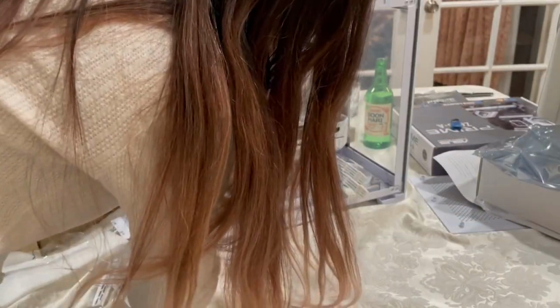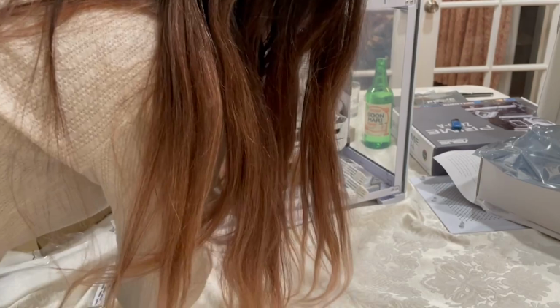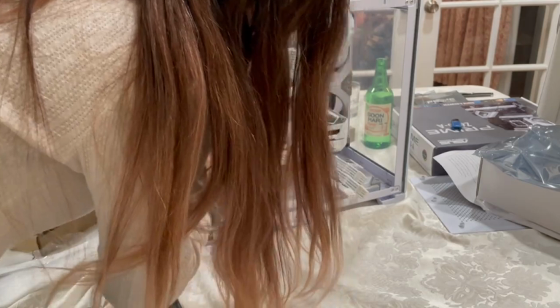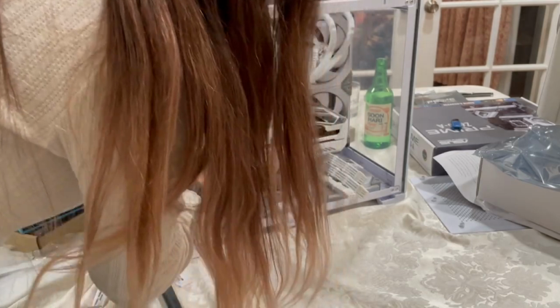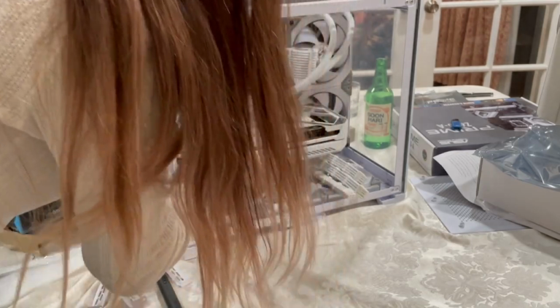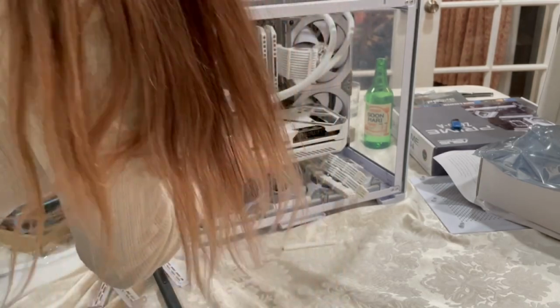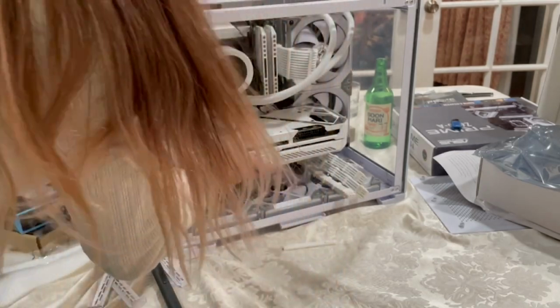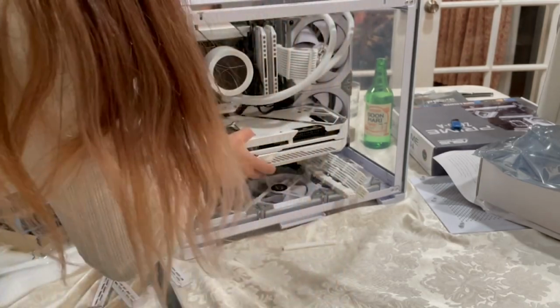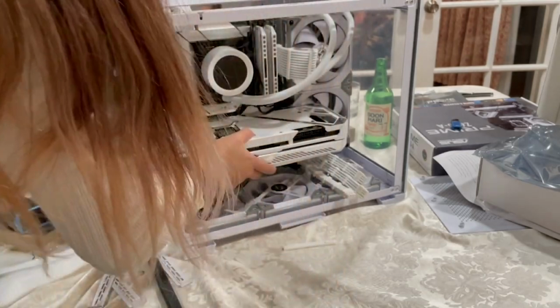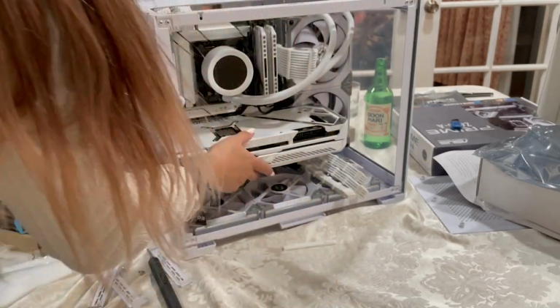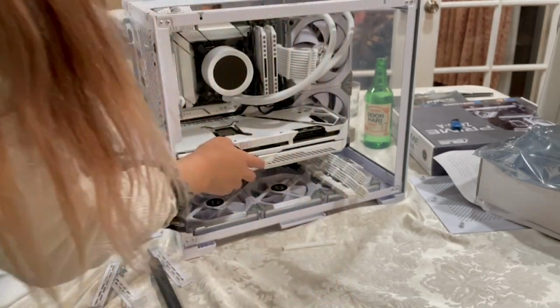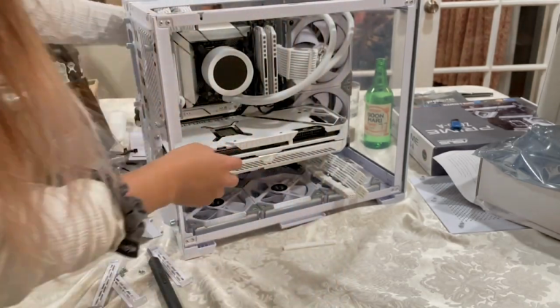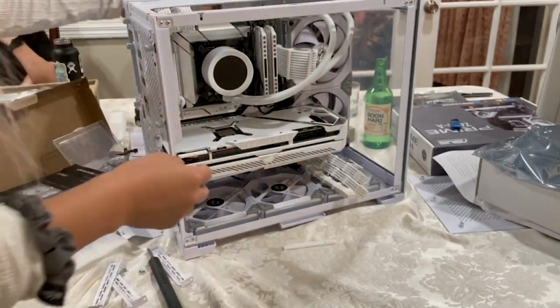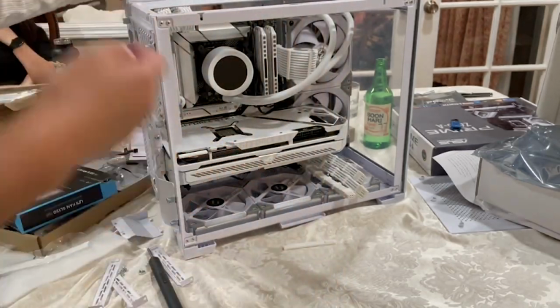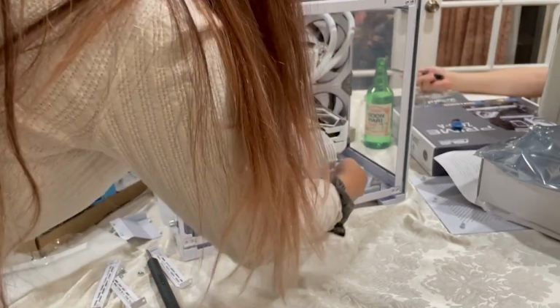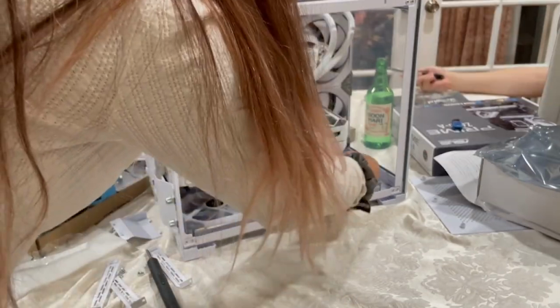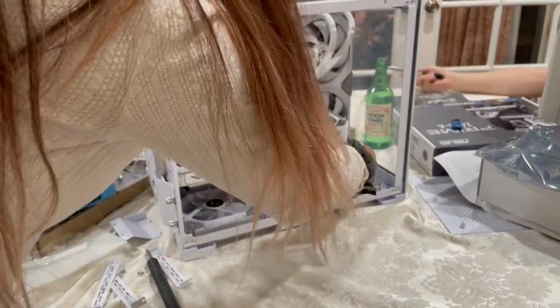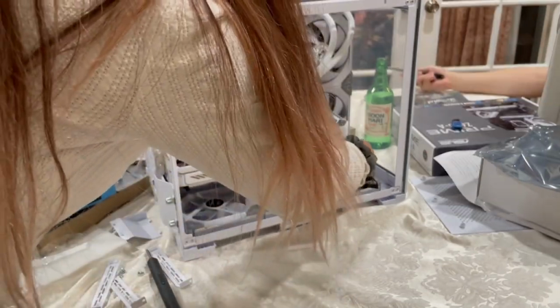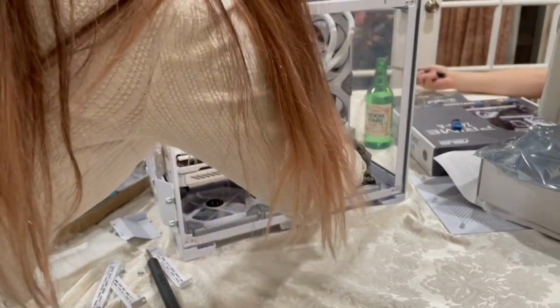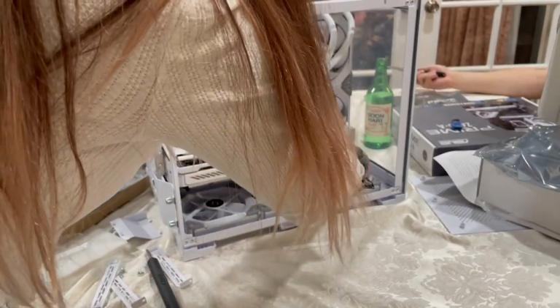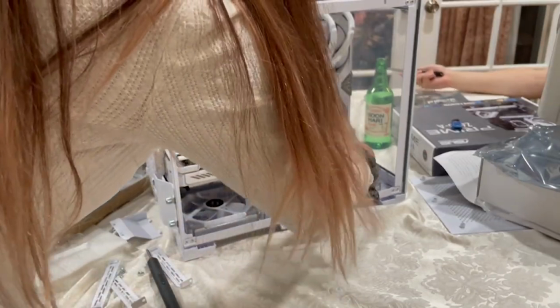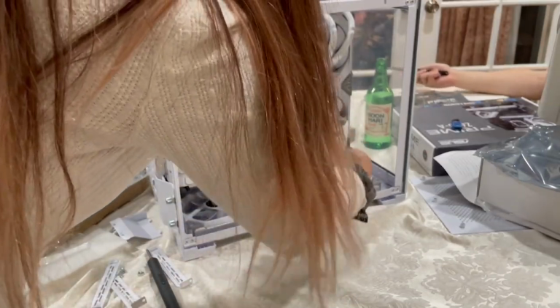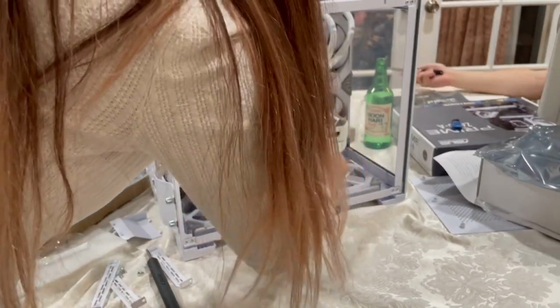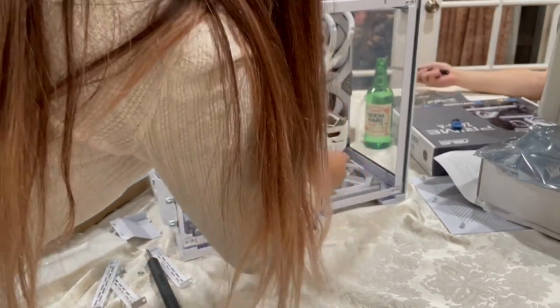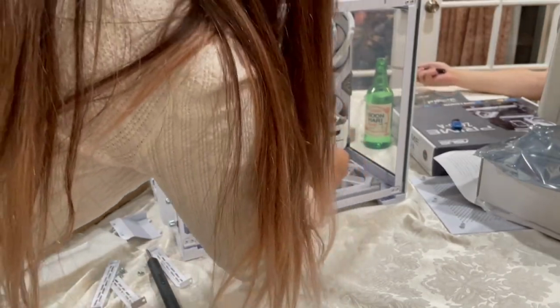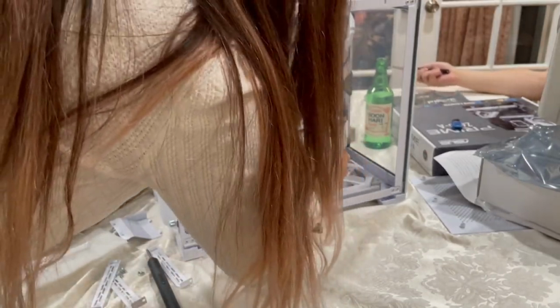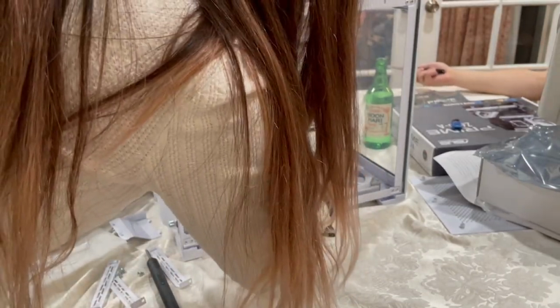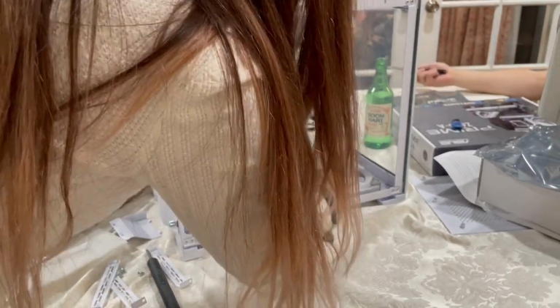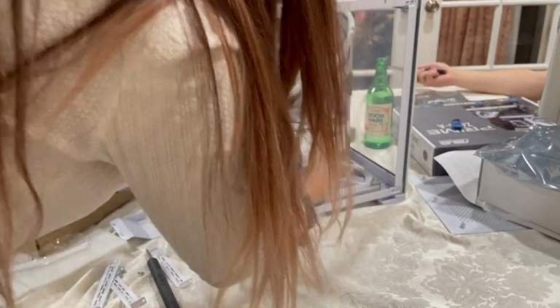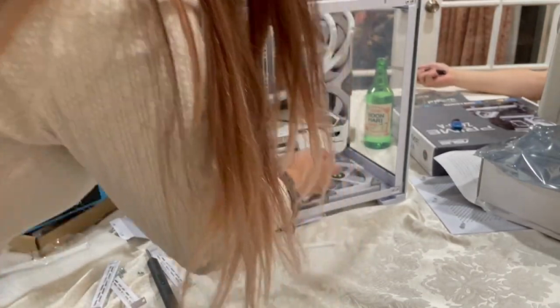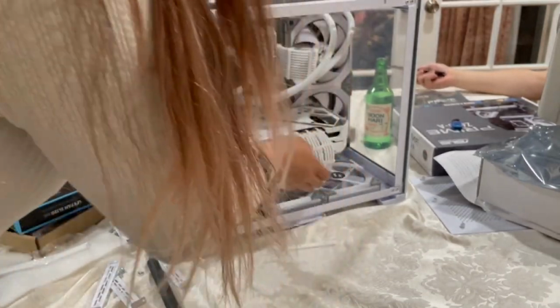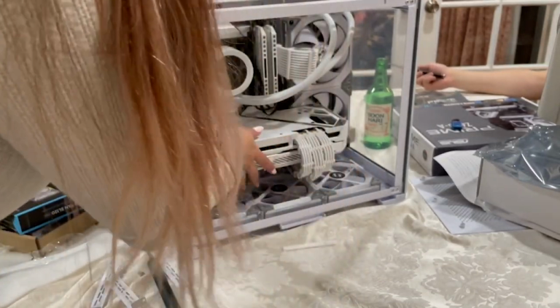This is done a lot easier with the case lying down, but for the video I have it standing up so you guys can see. Kind of.